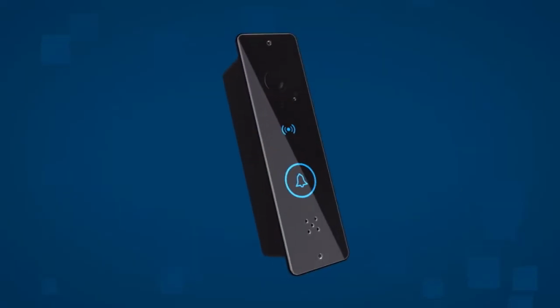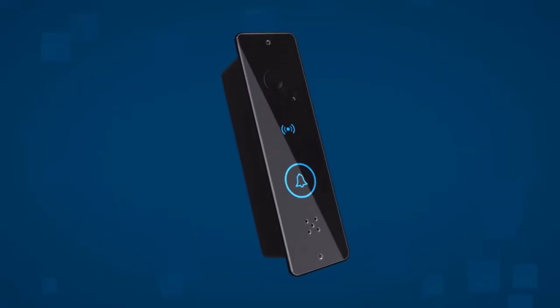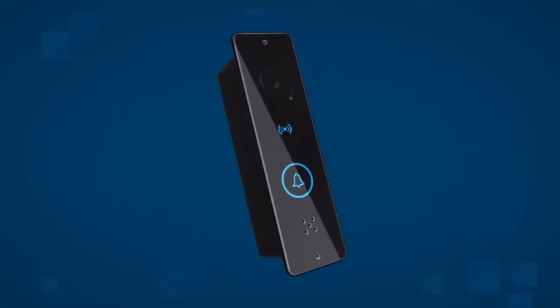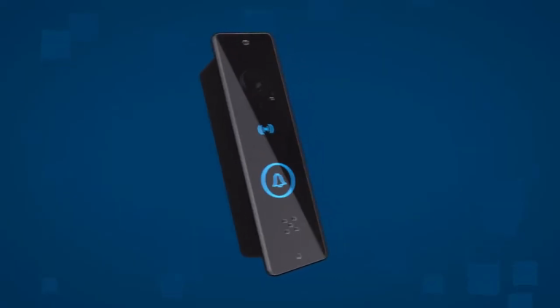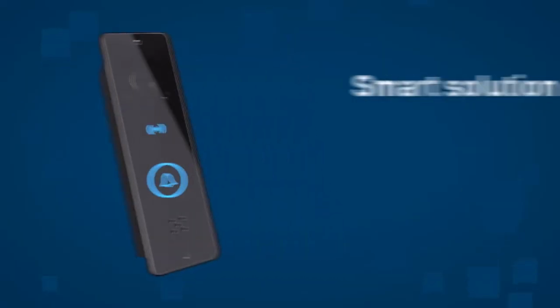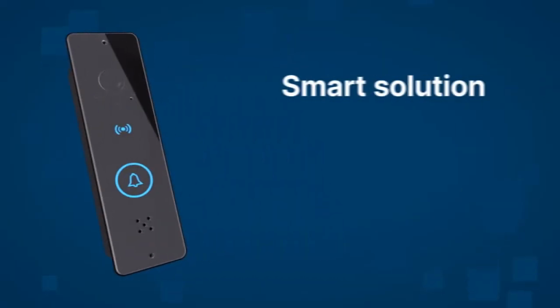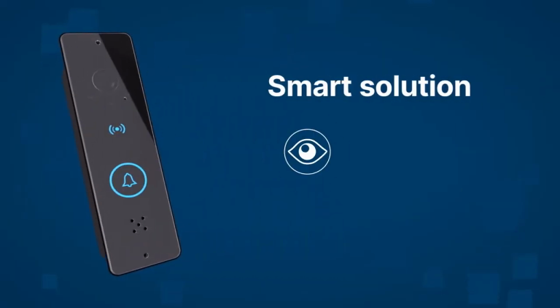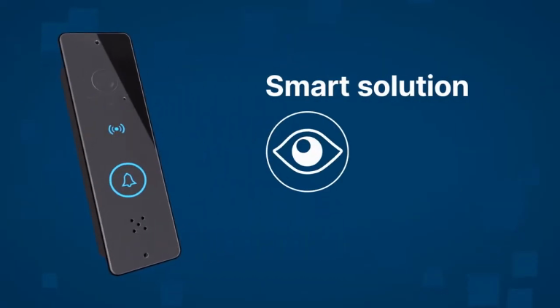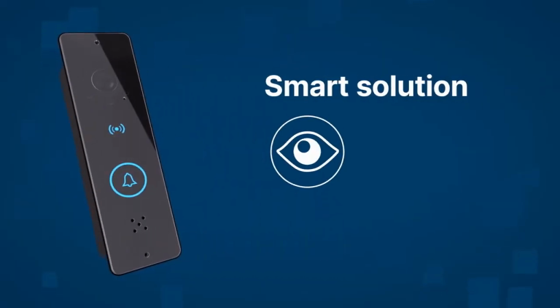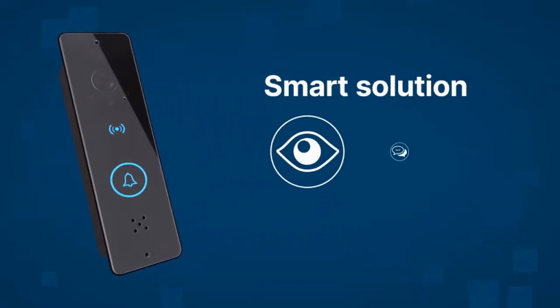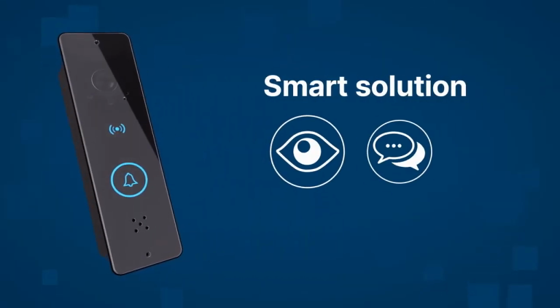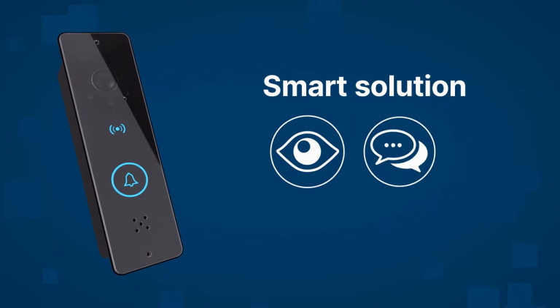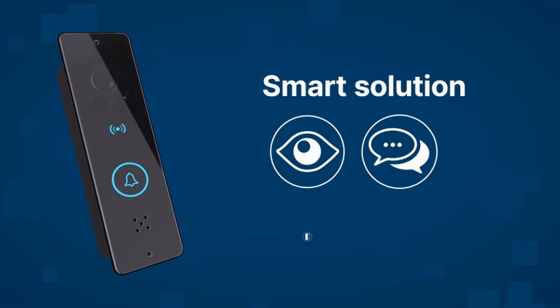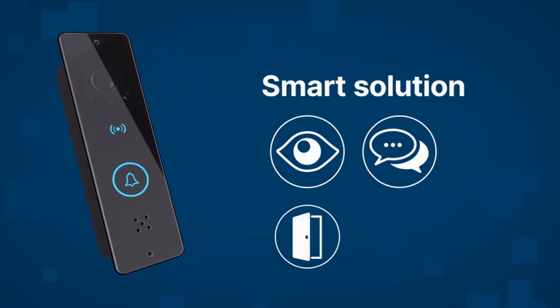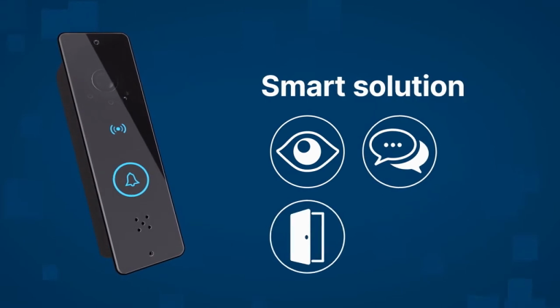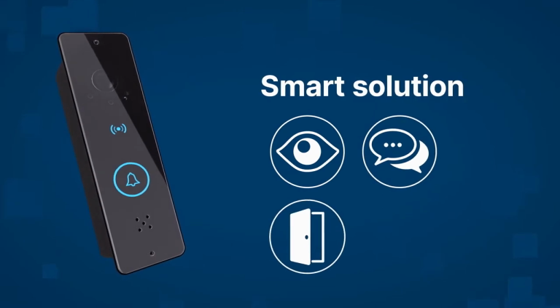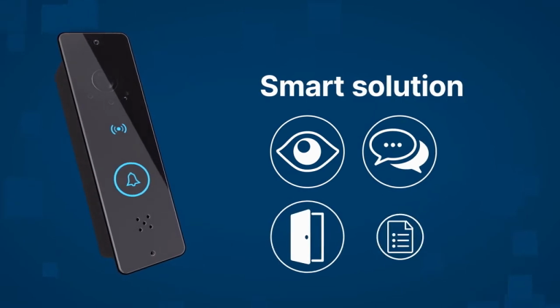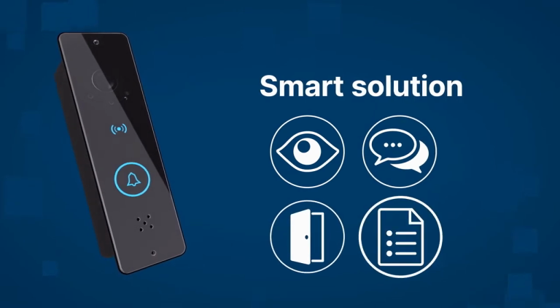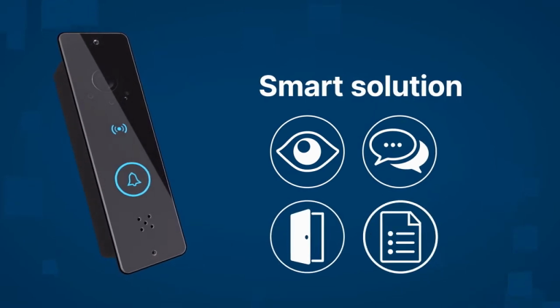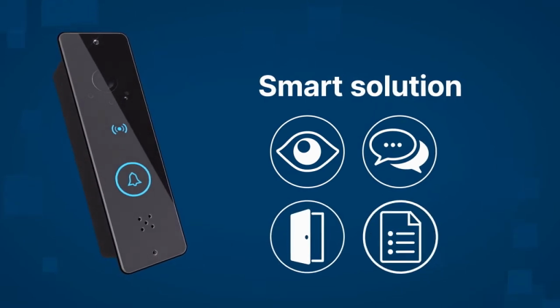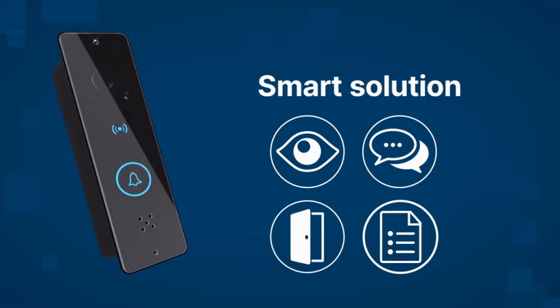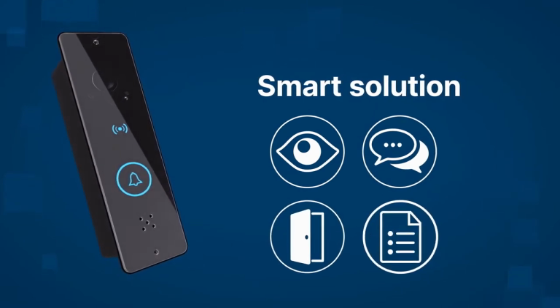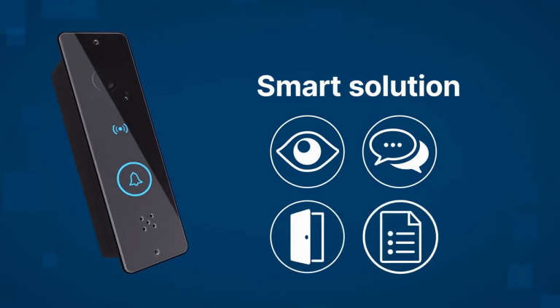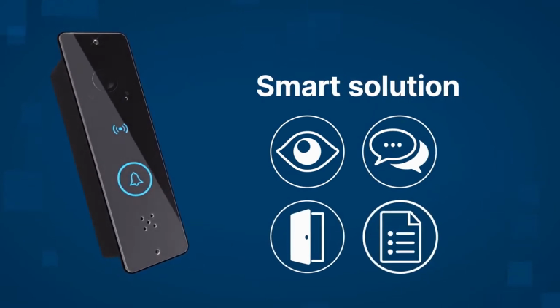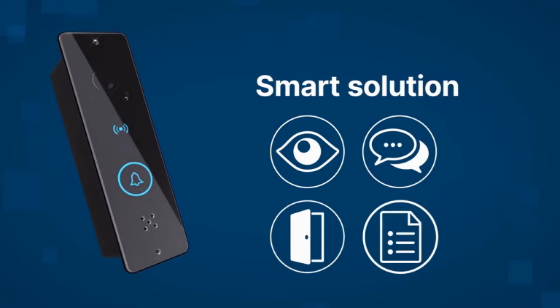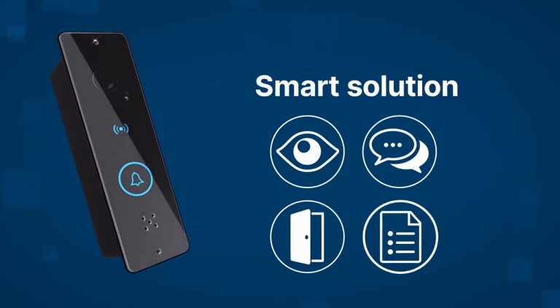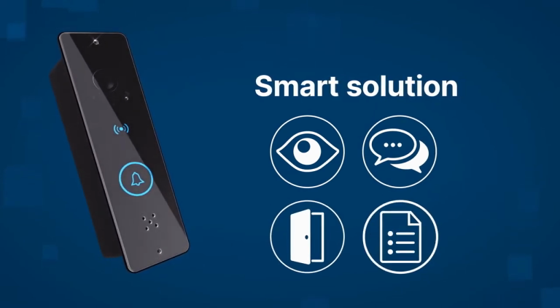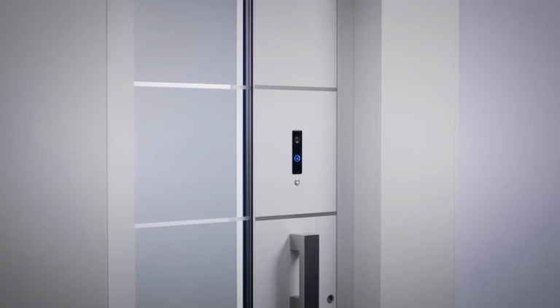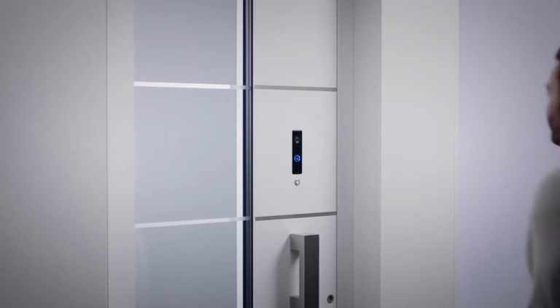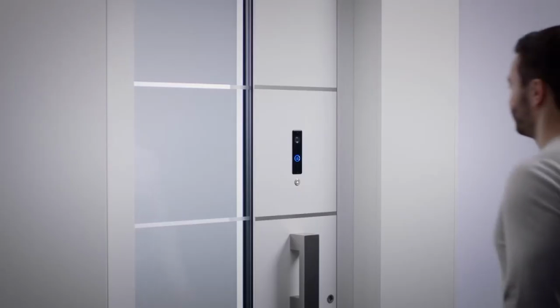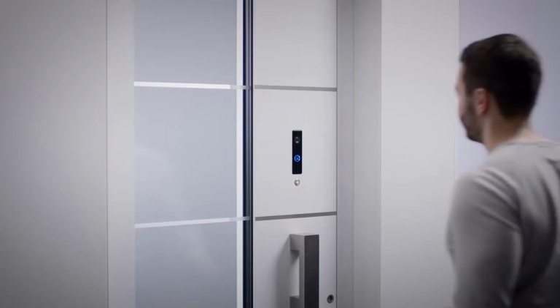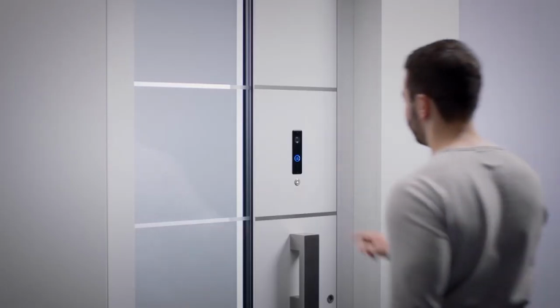See visitors. Talk to them. Open doors. Follow events. It's really easy.